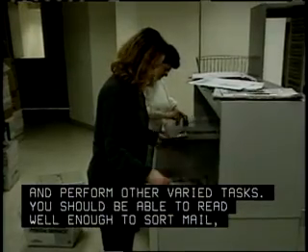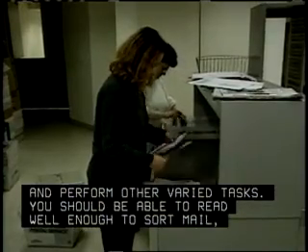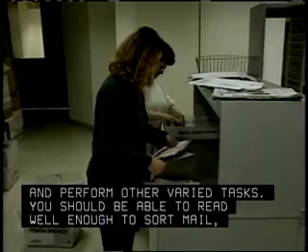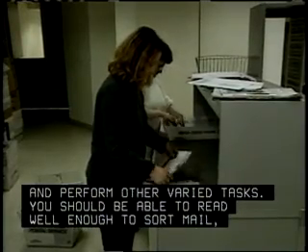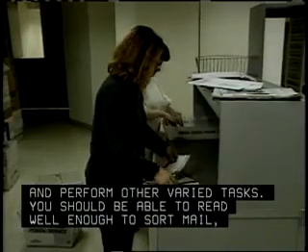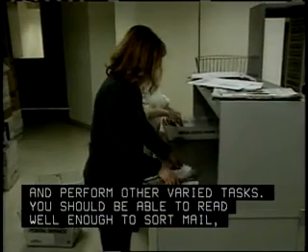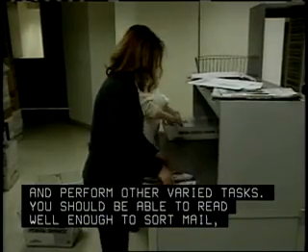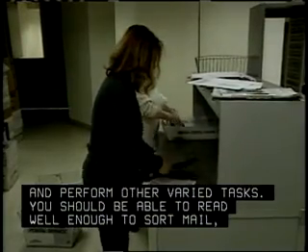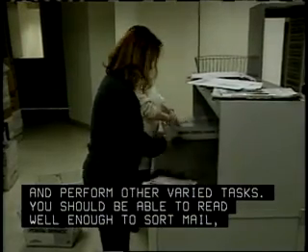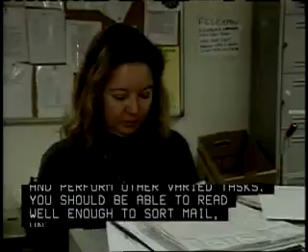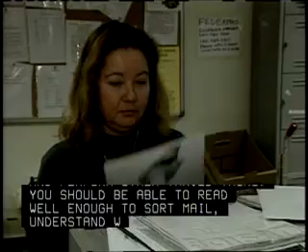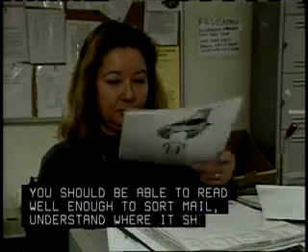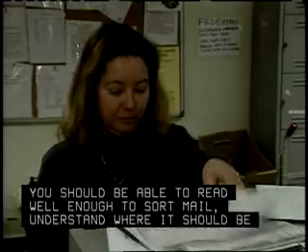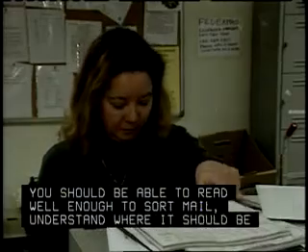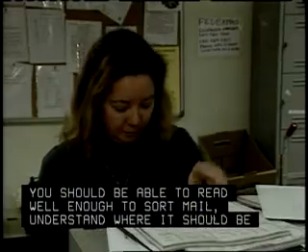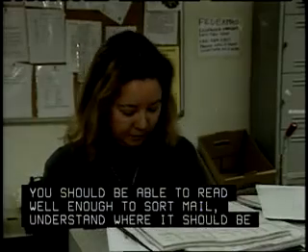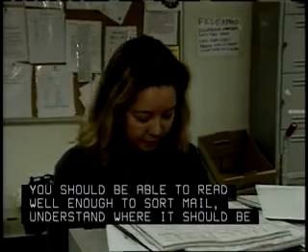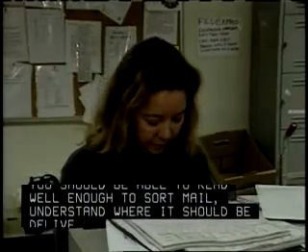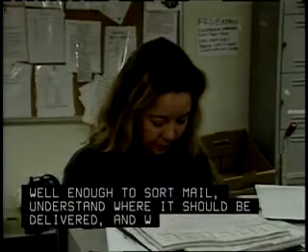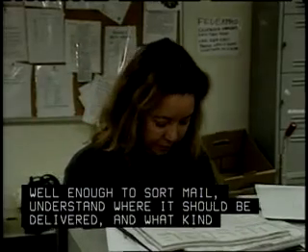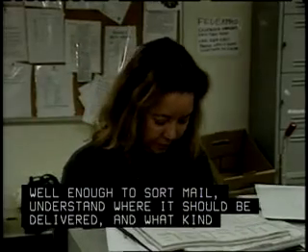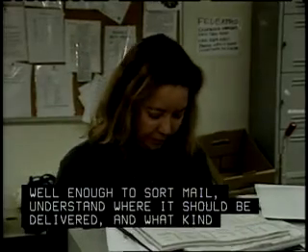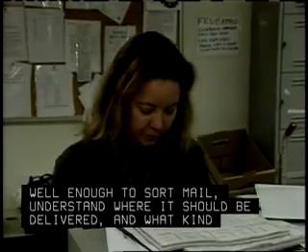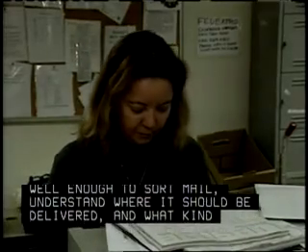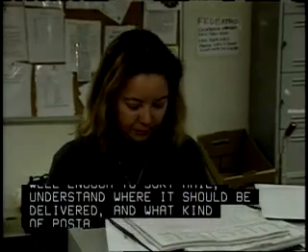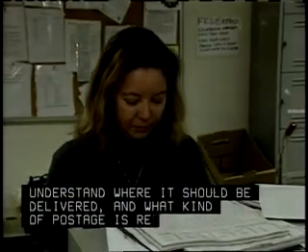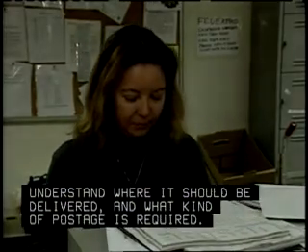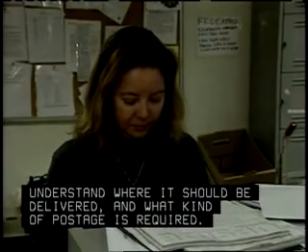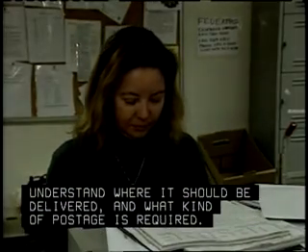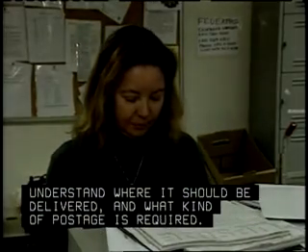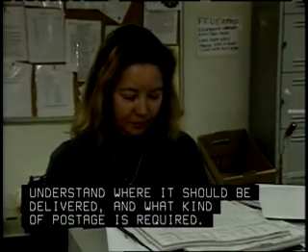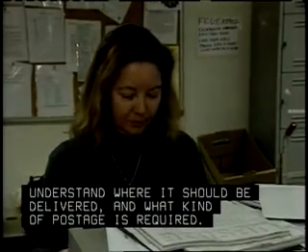You should be able to read well enough to sort mail, understand where it should be delivered, and what kind of postage is required.